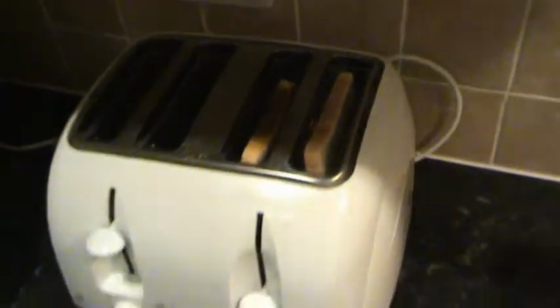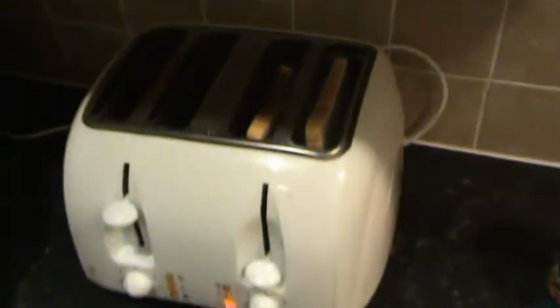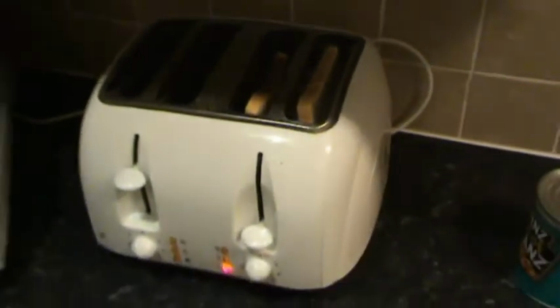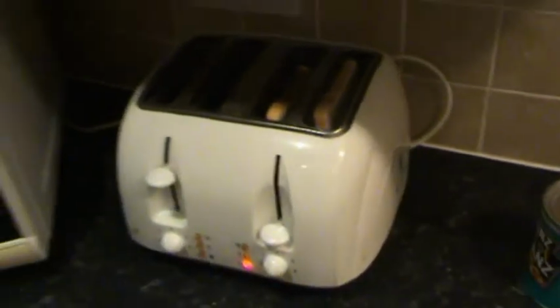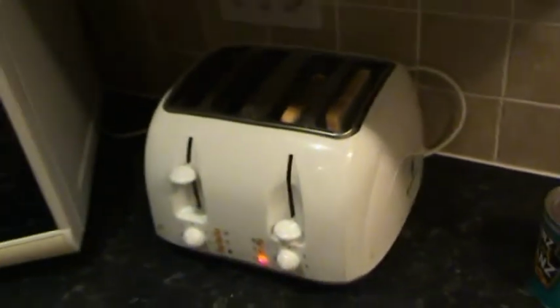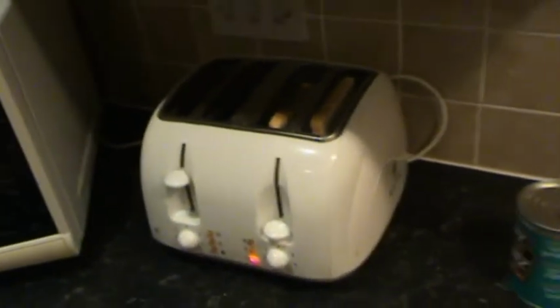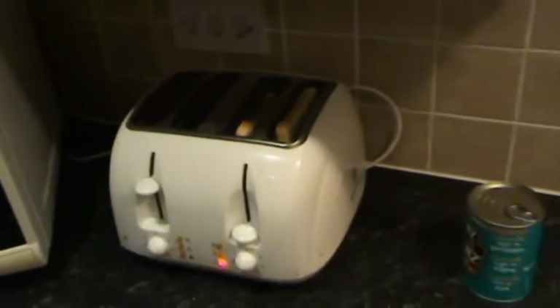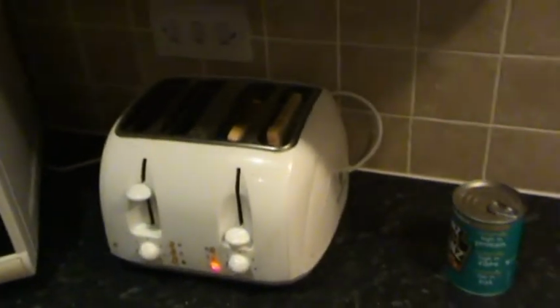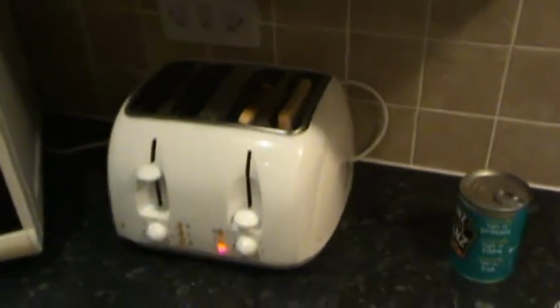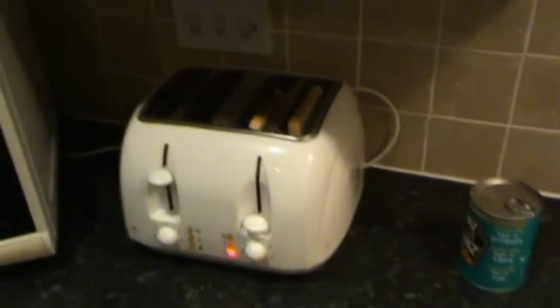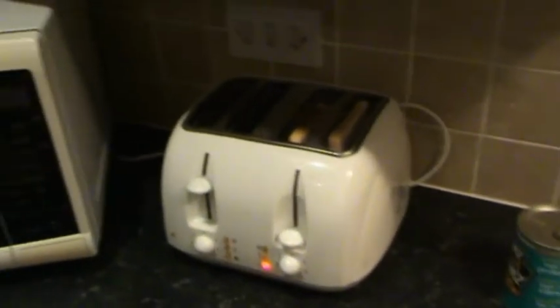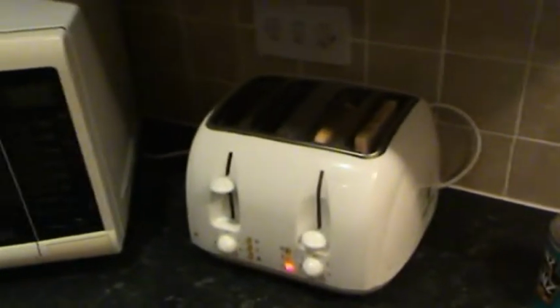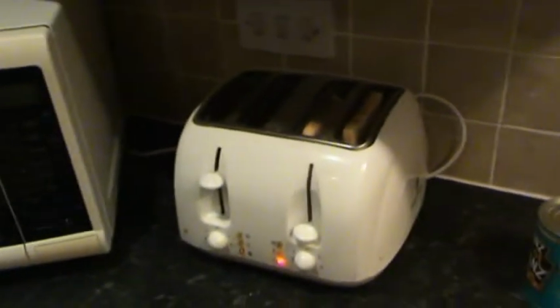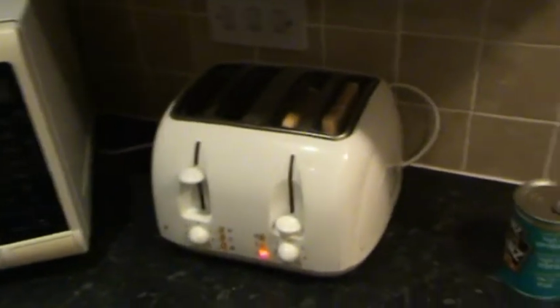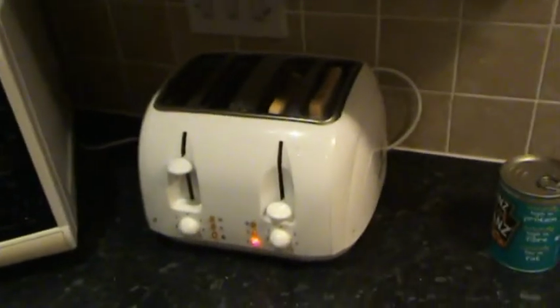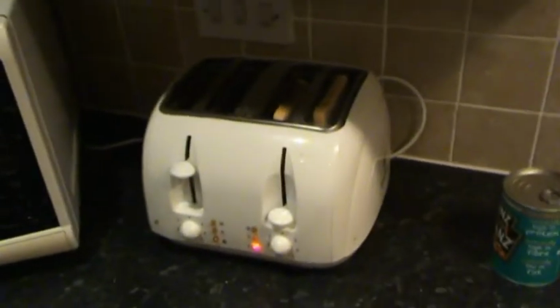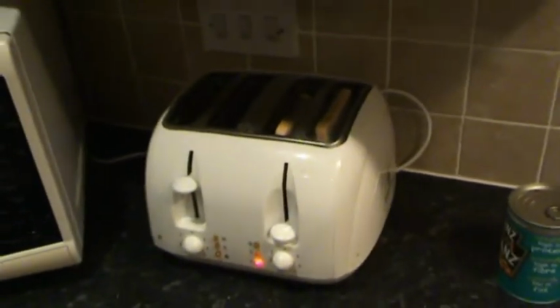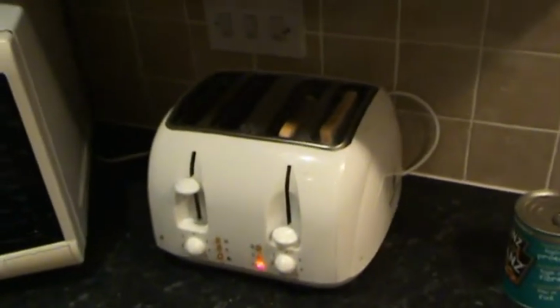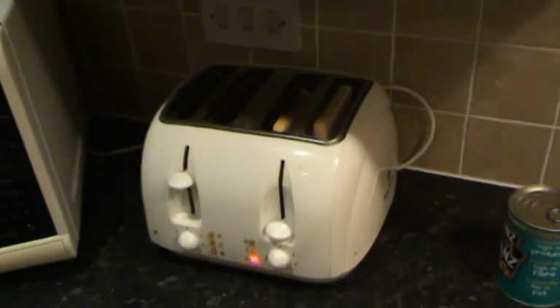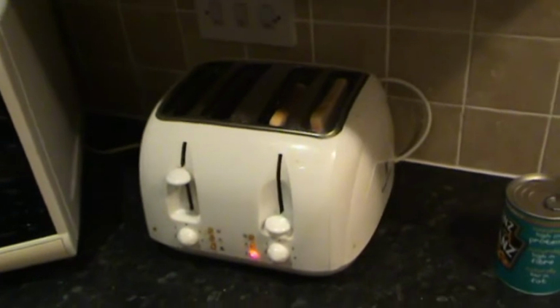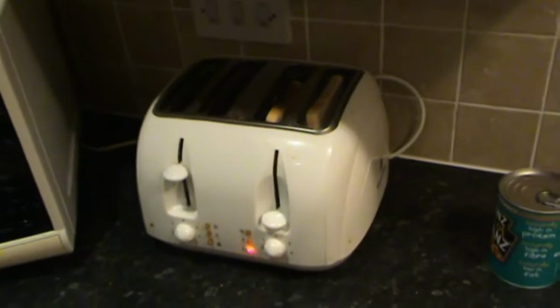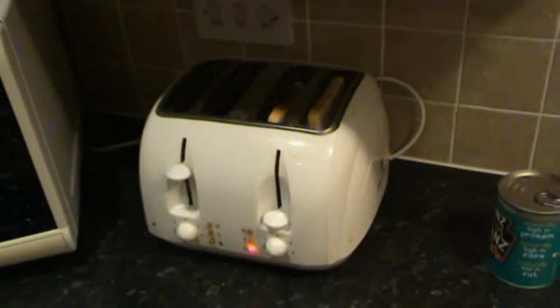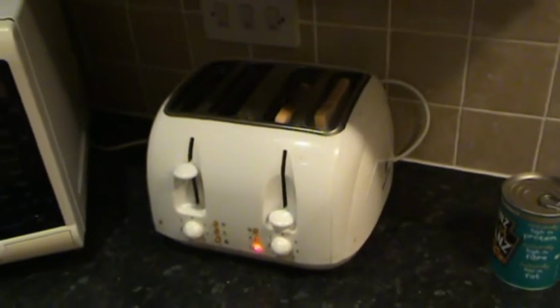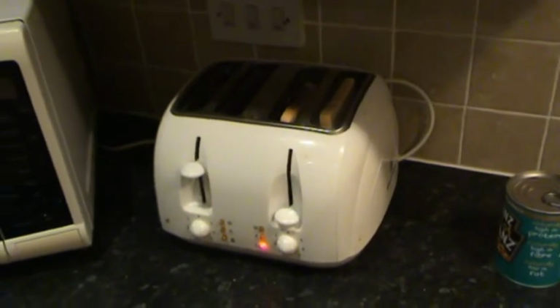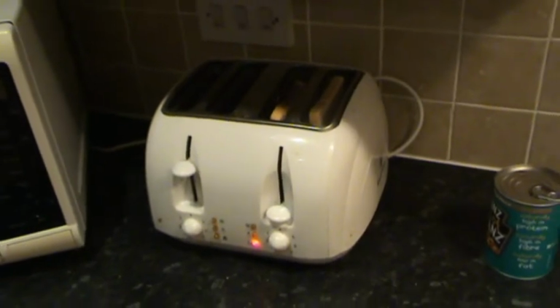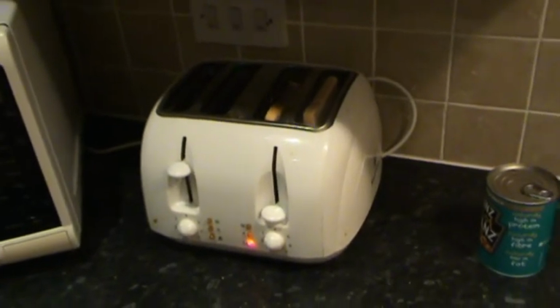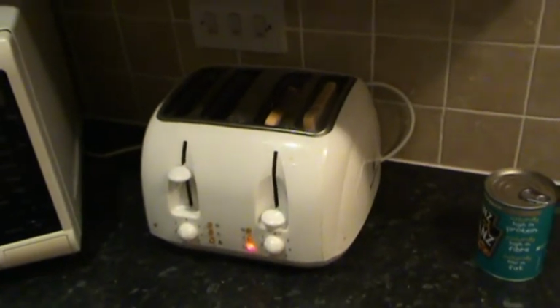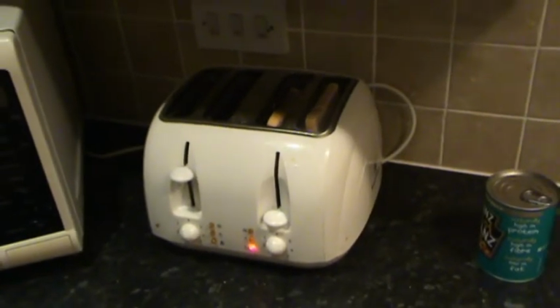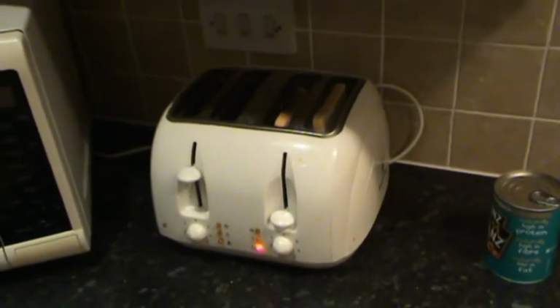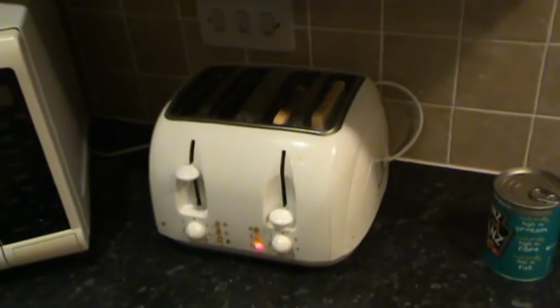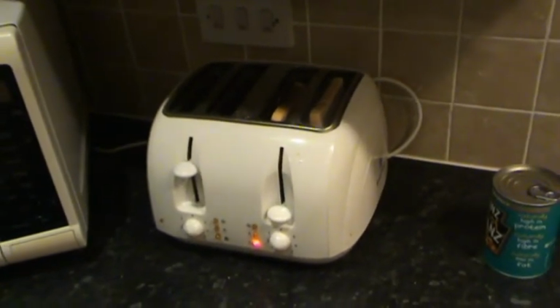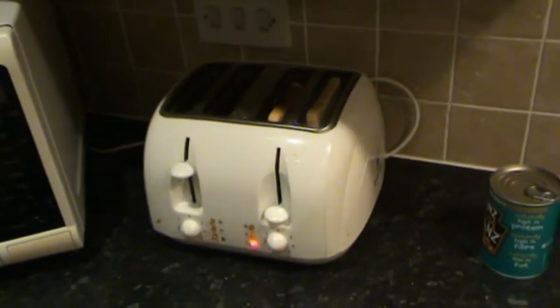Now I don't know how long the bread takes to toast, but I'm just going to stand here and watch it anyway. So you can see that.